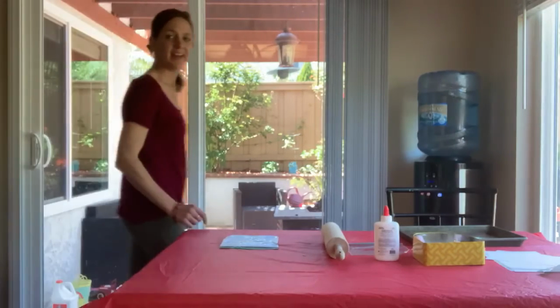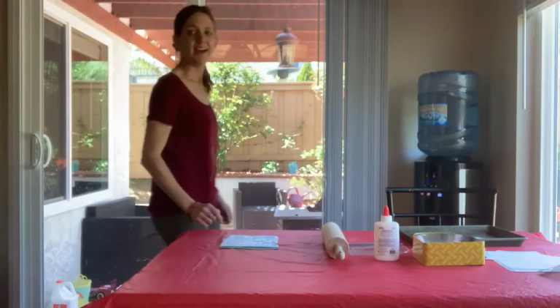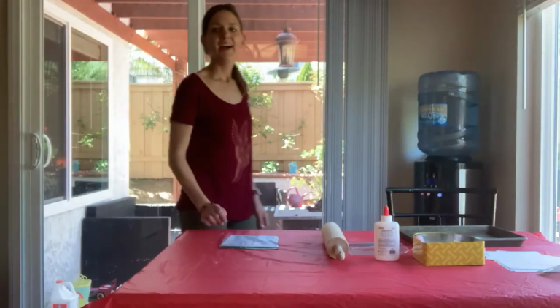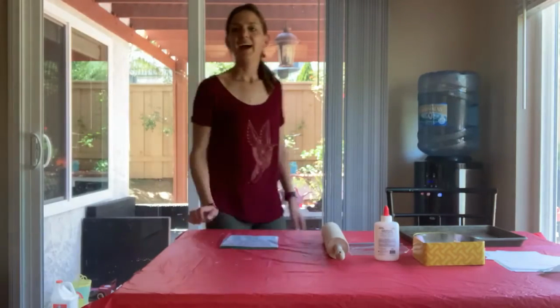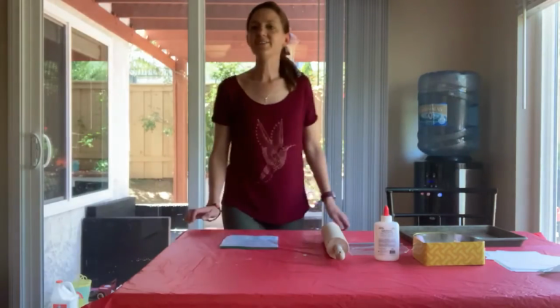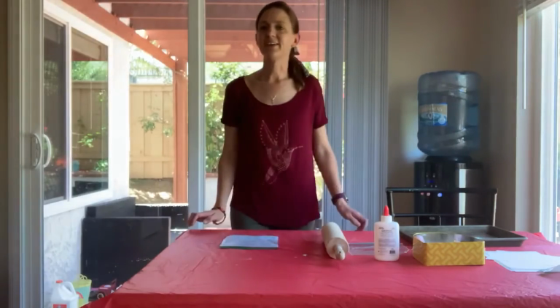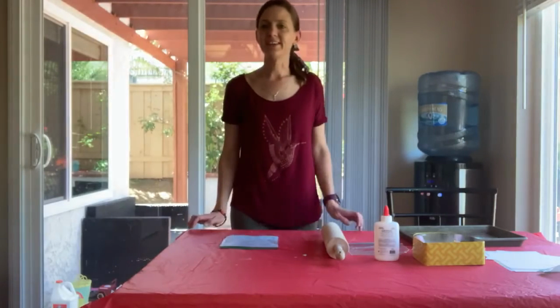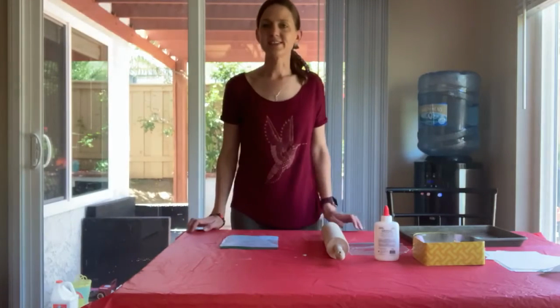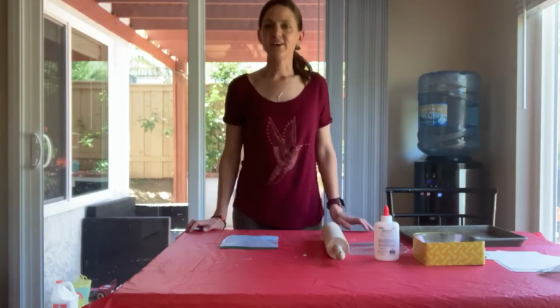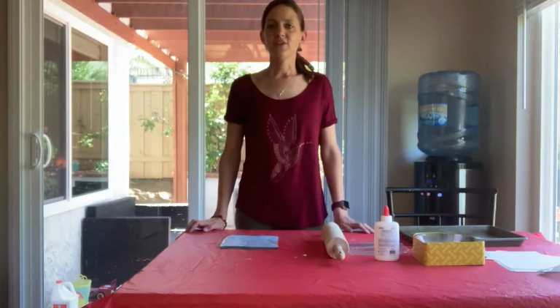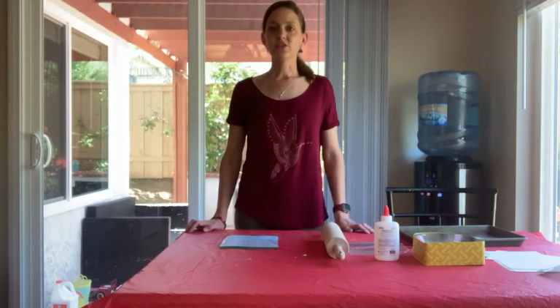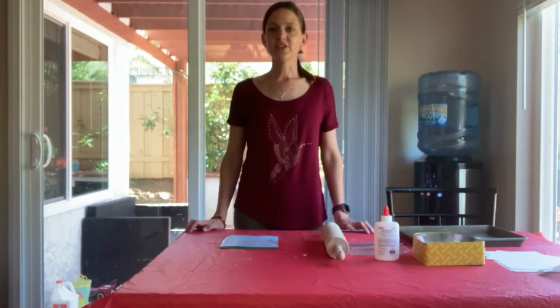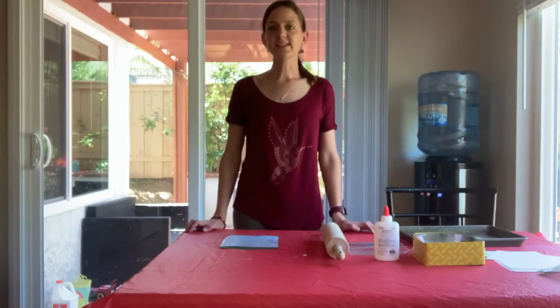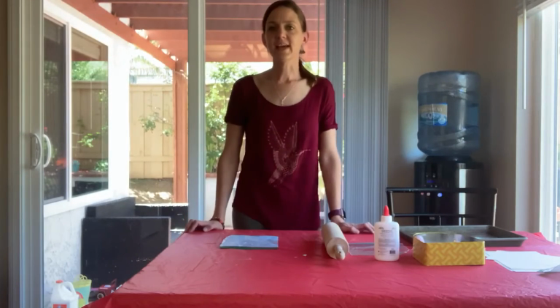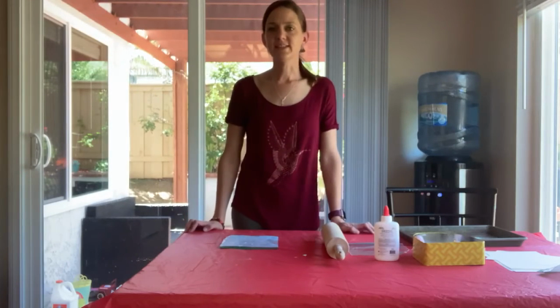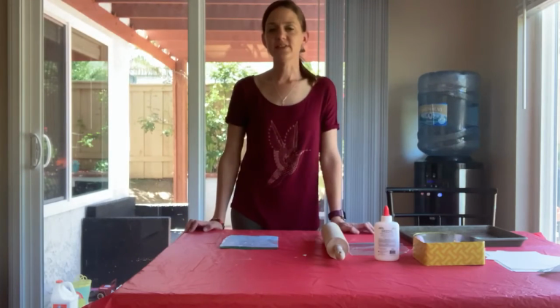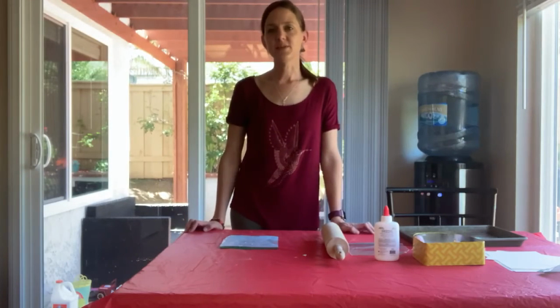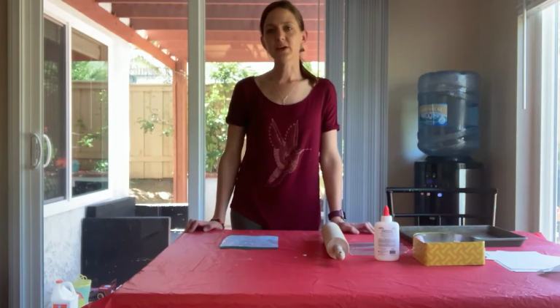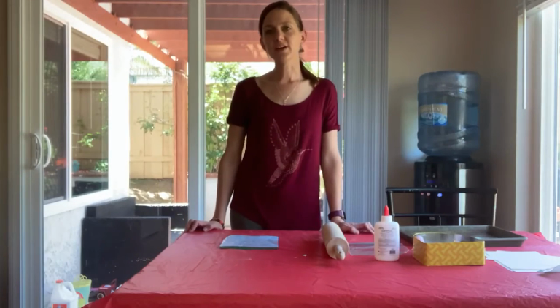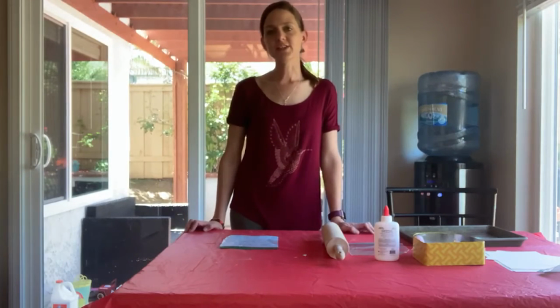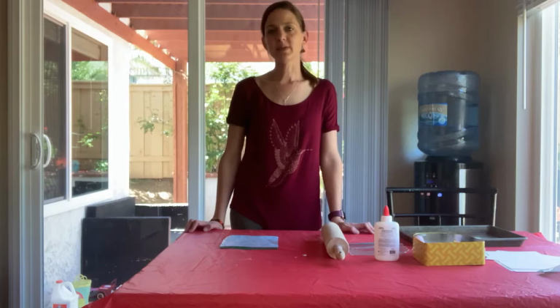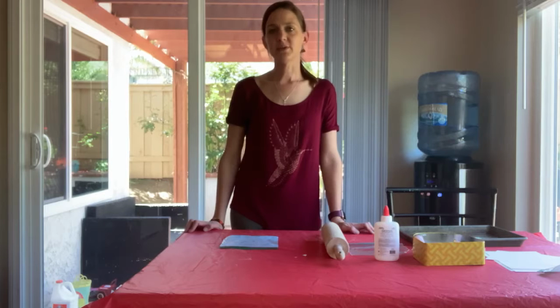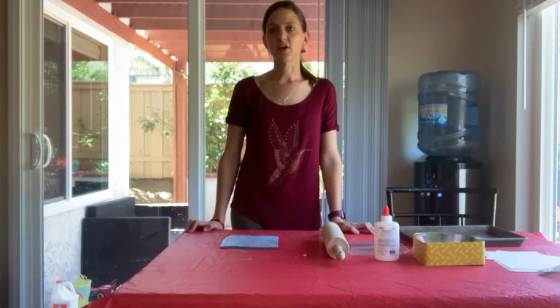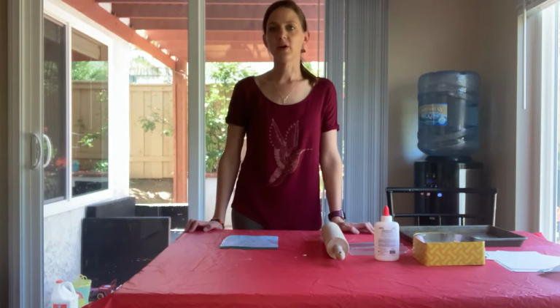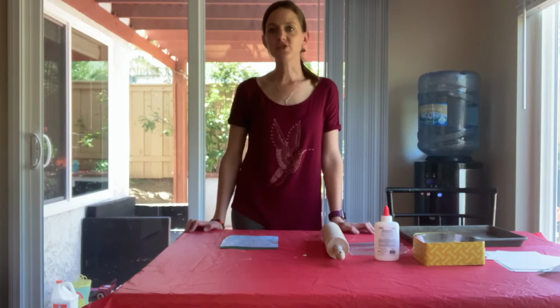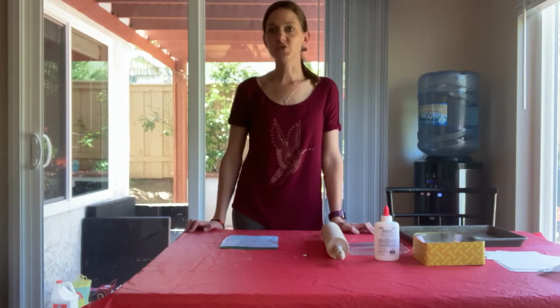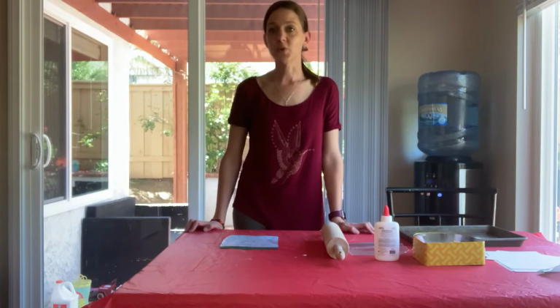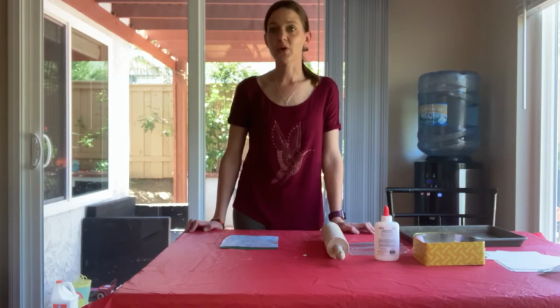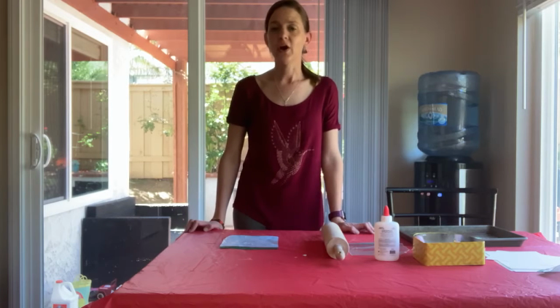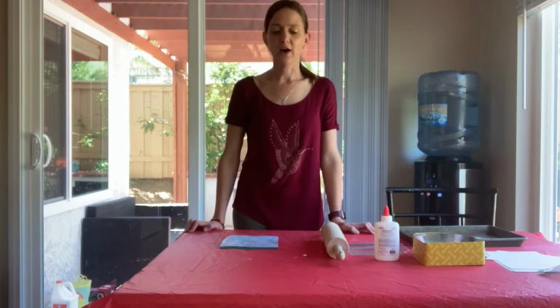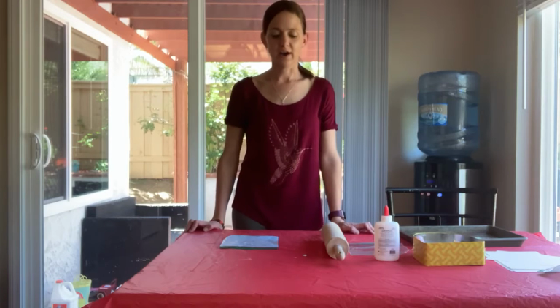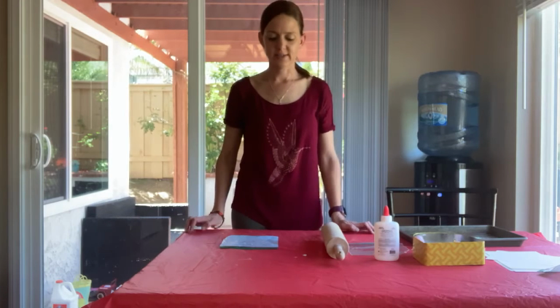Hi friends! For today's activity we are going to be doing crushed chalk art.